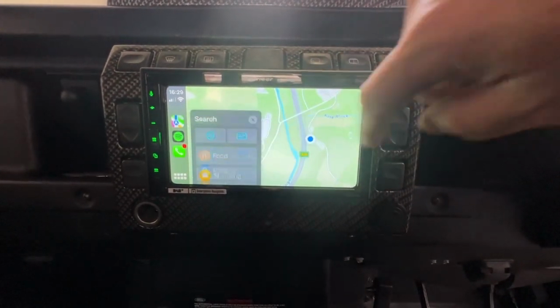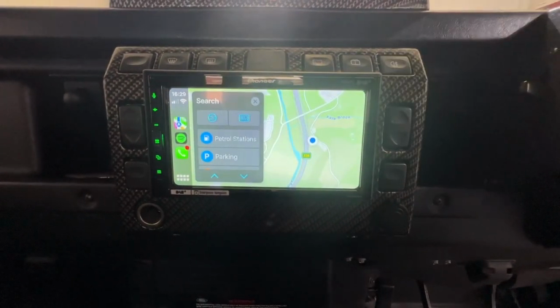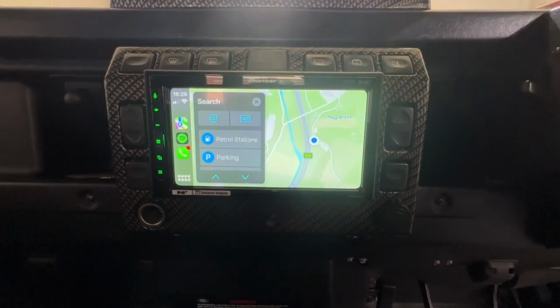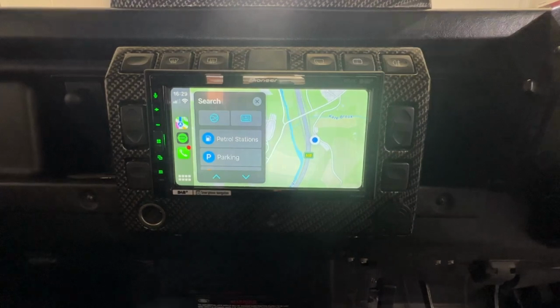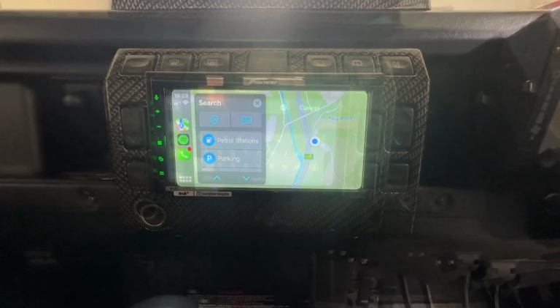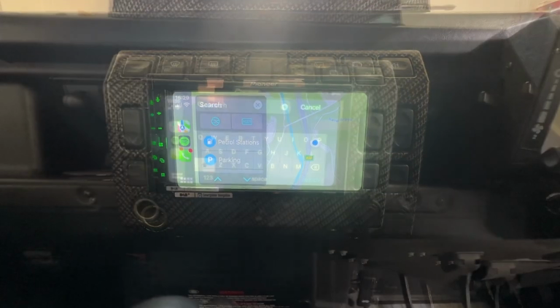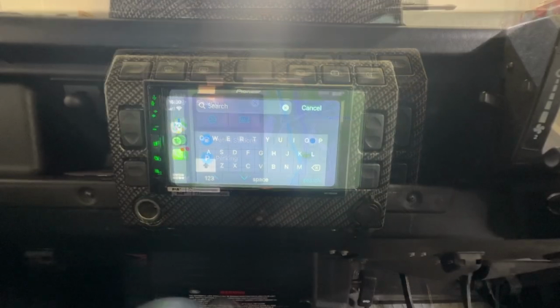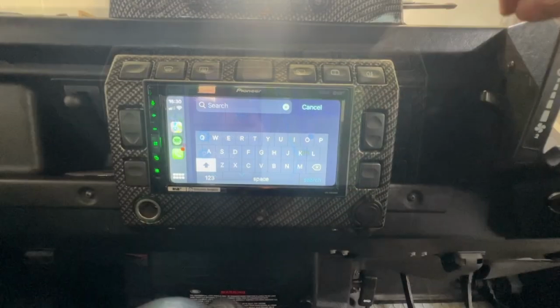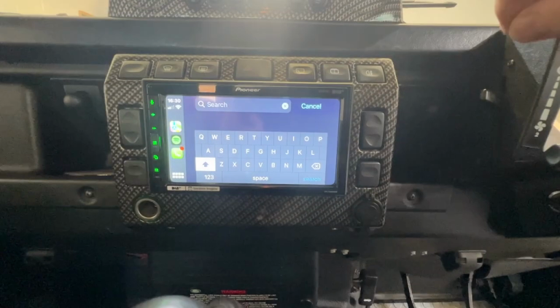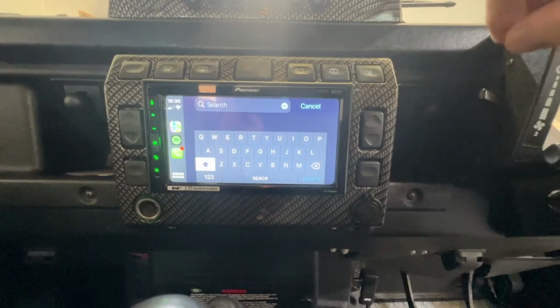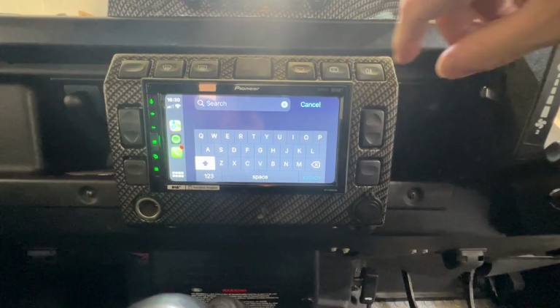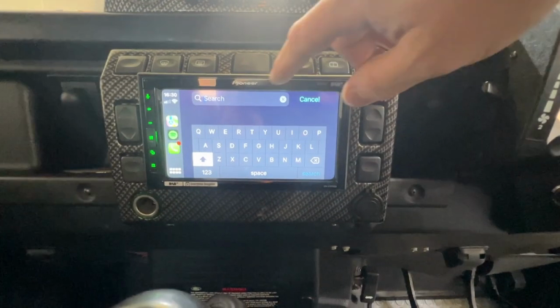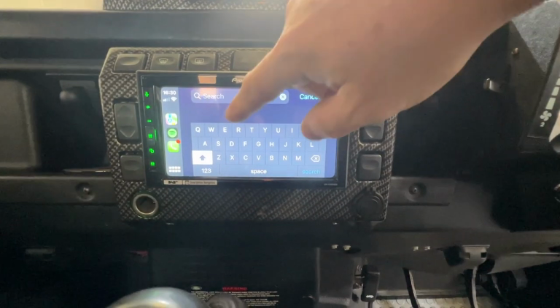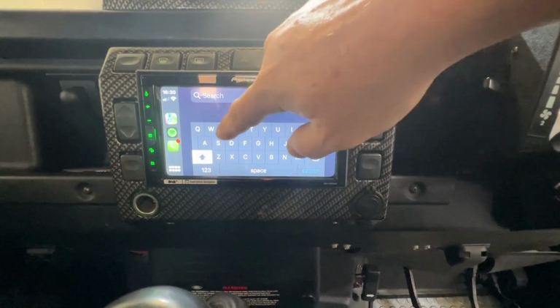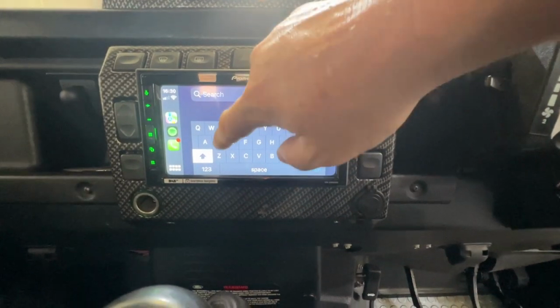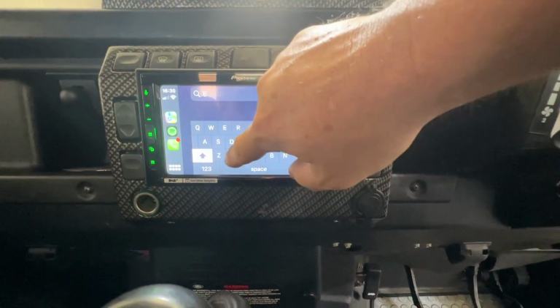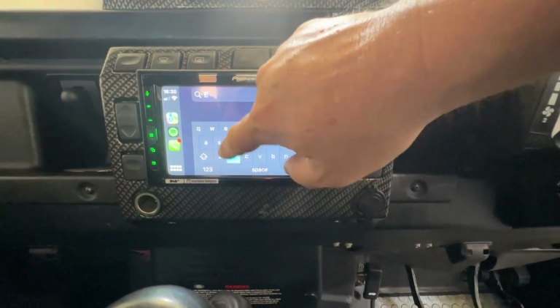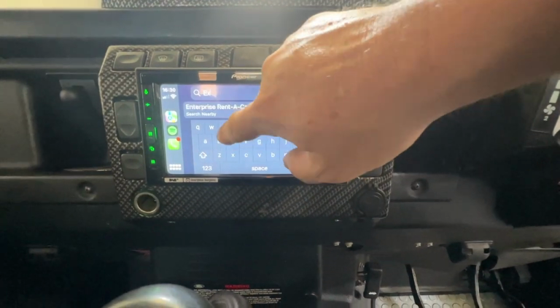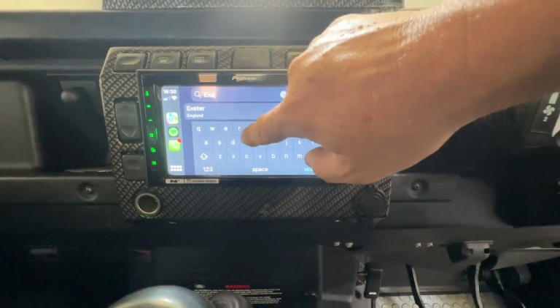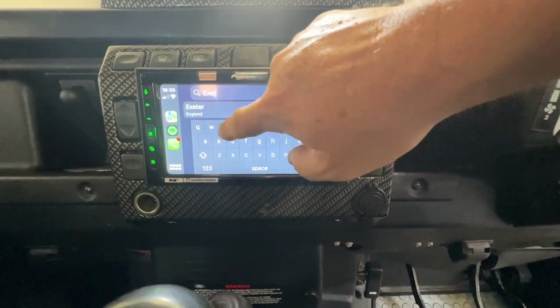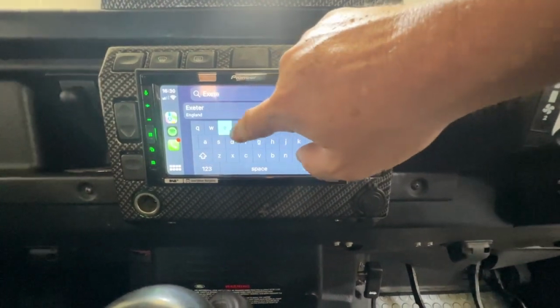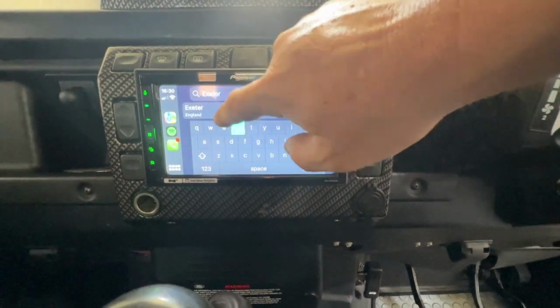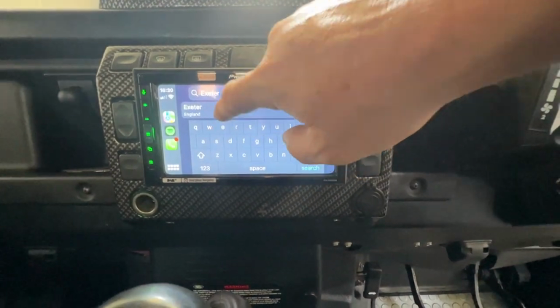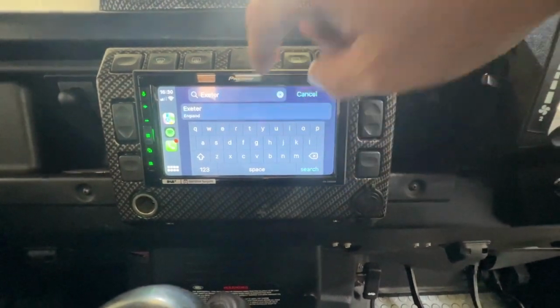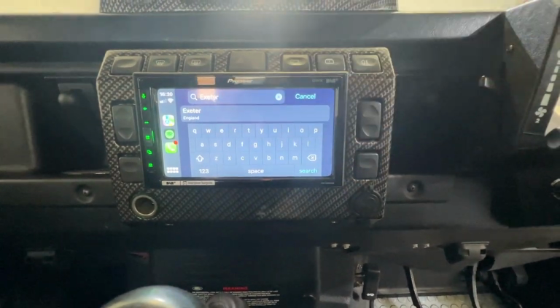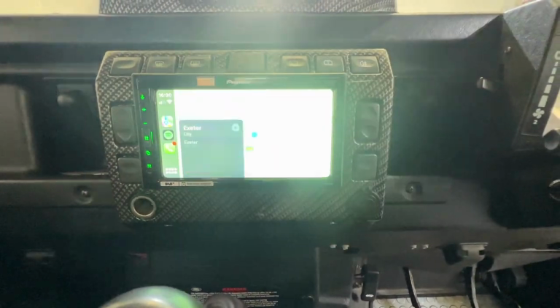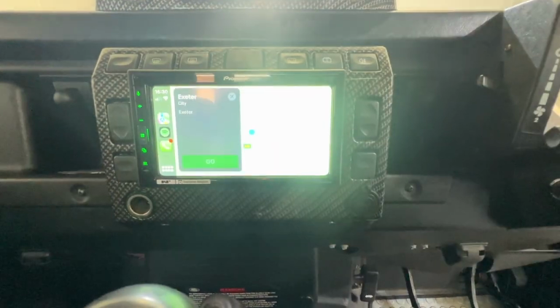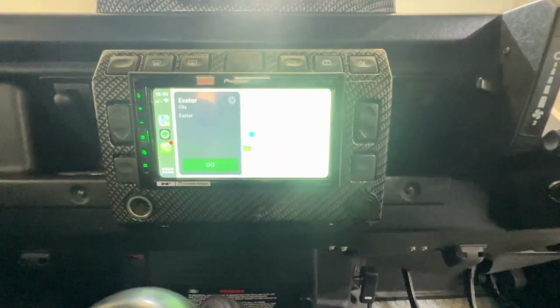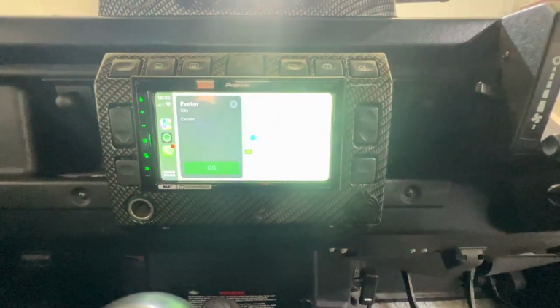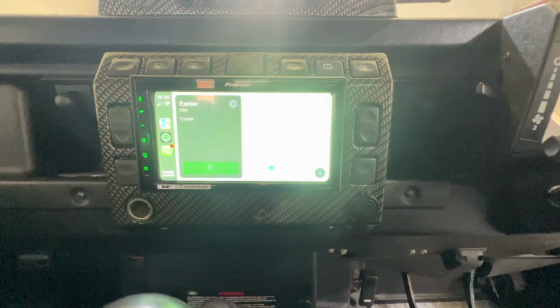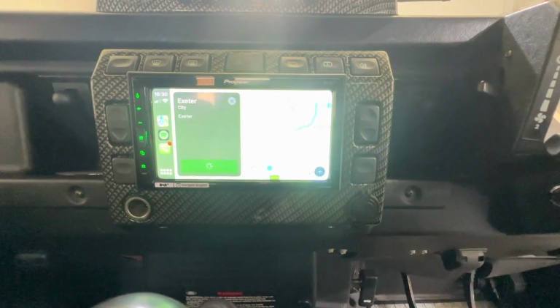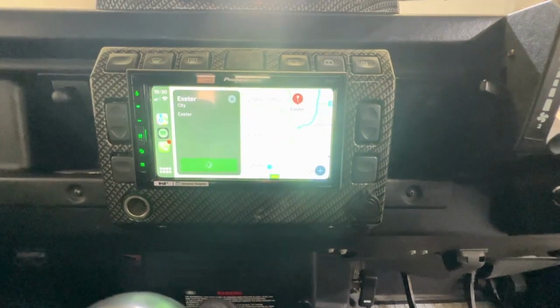All touch screen, nice and easy to use. Just put in a postcode or an address. There you go.